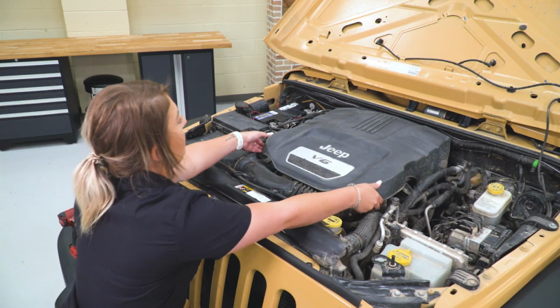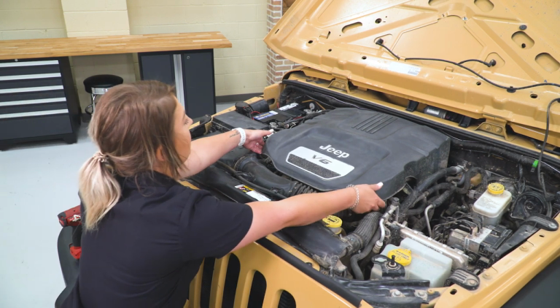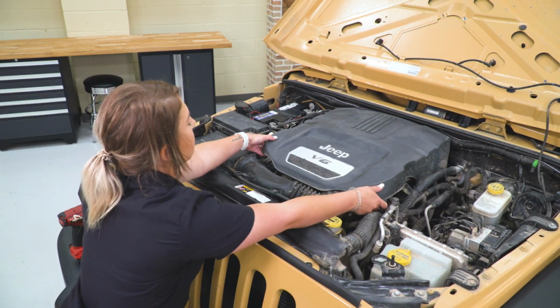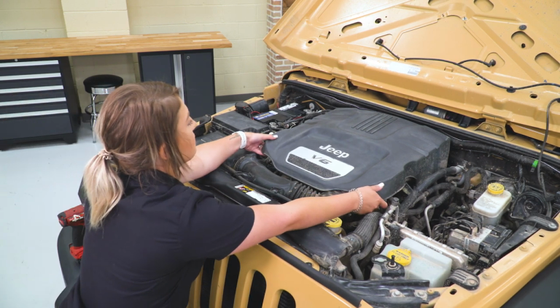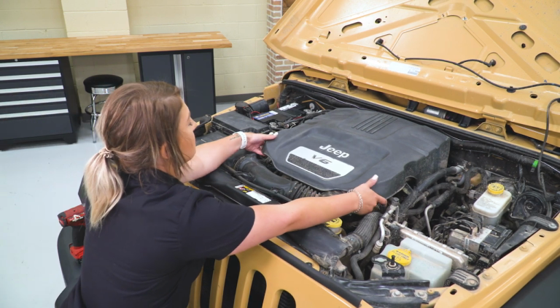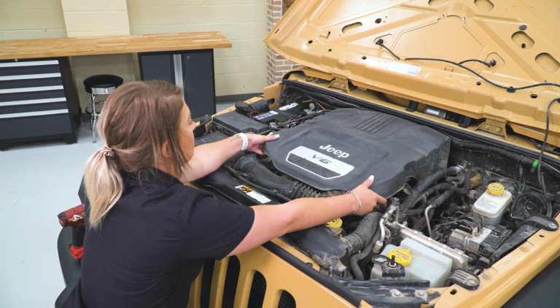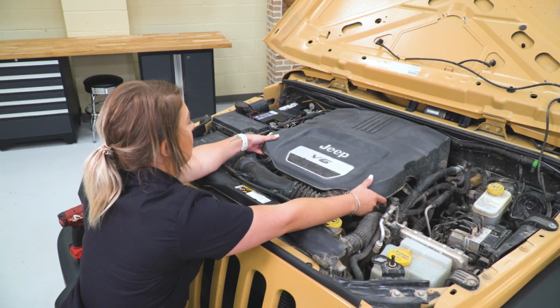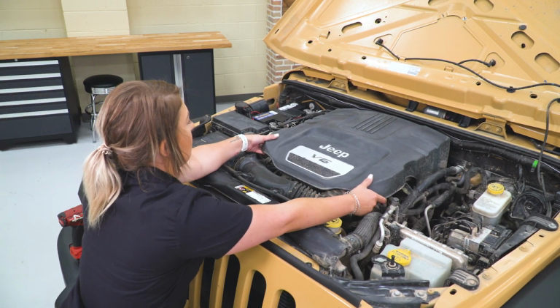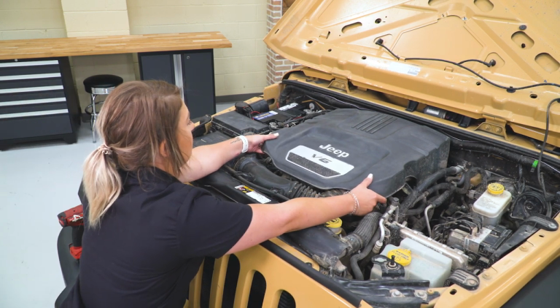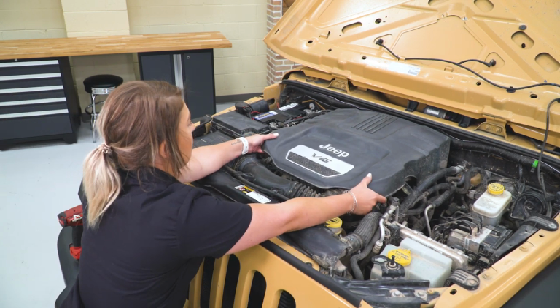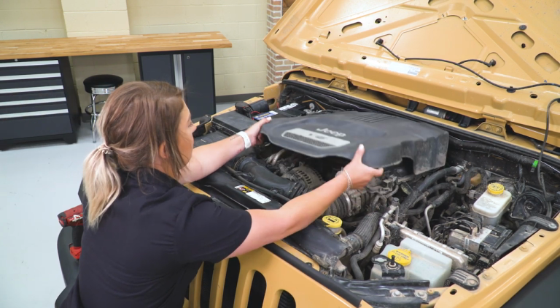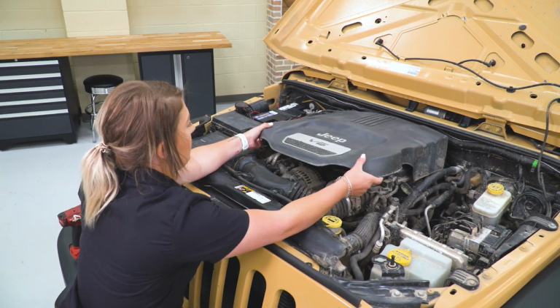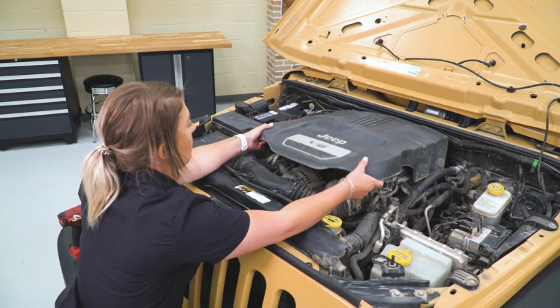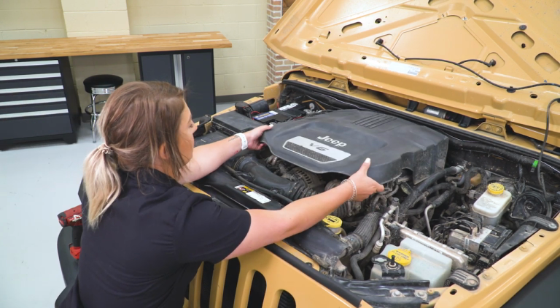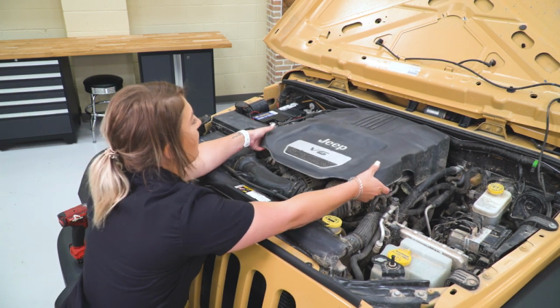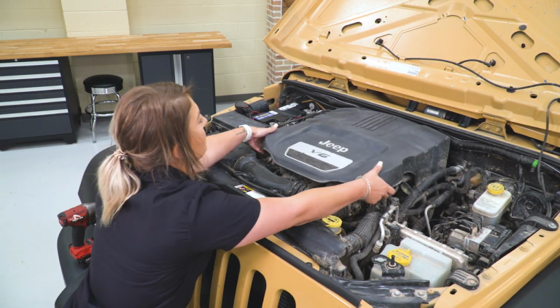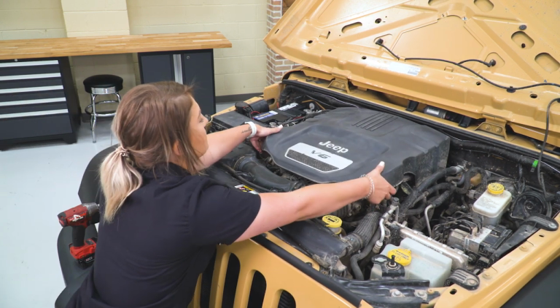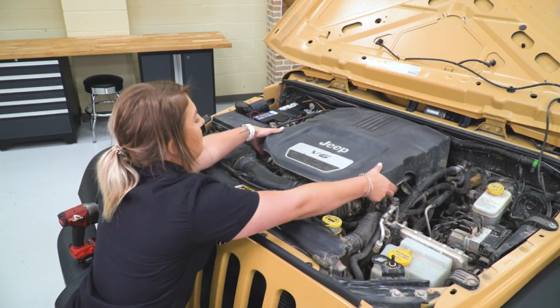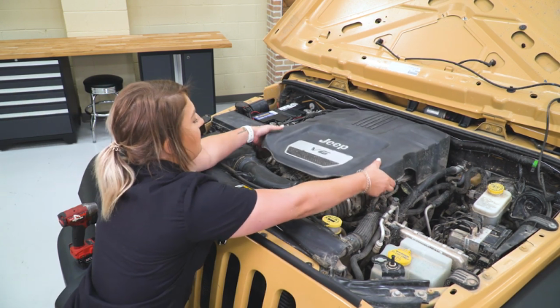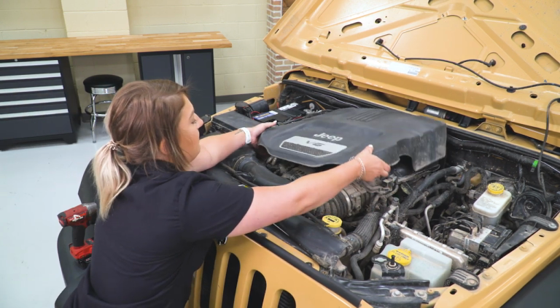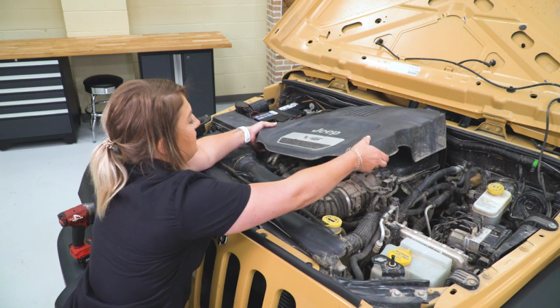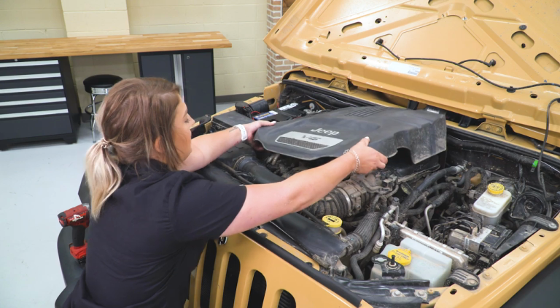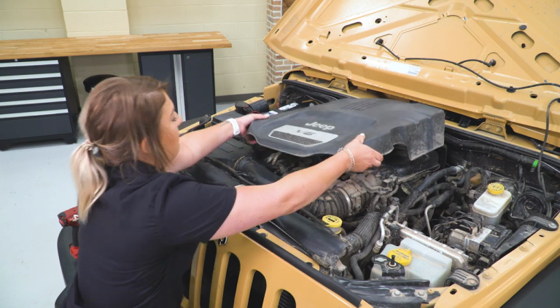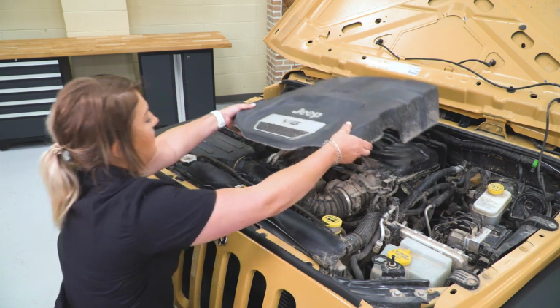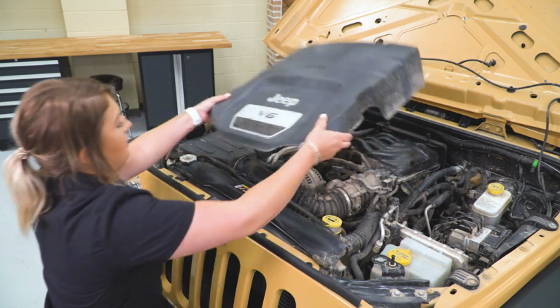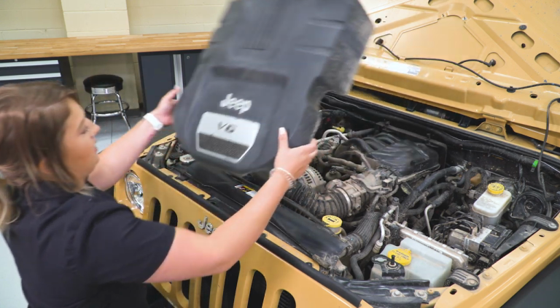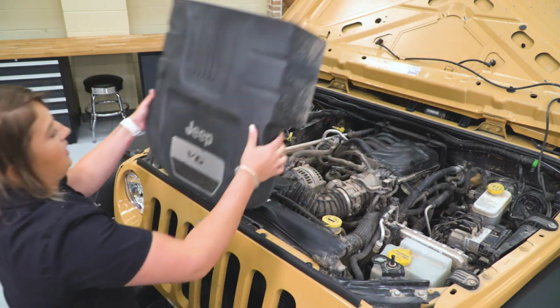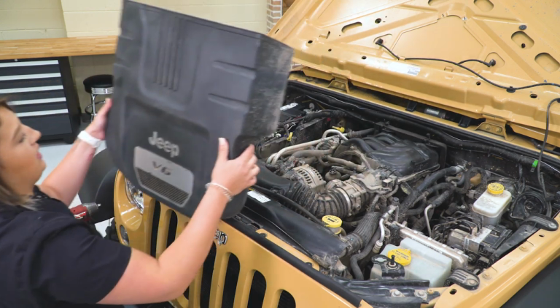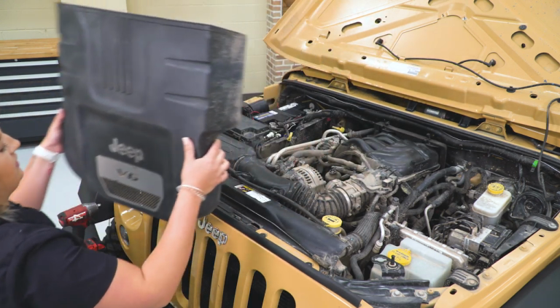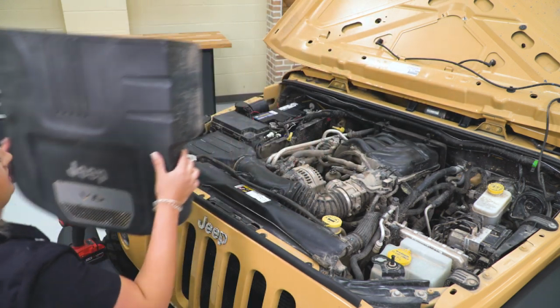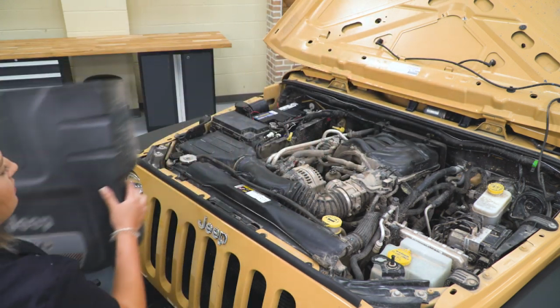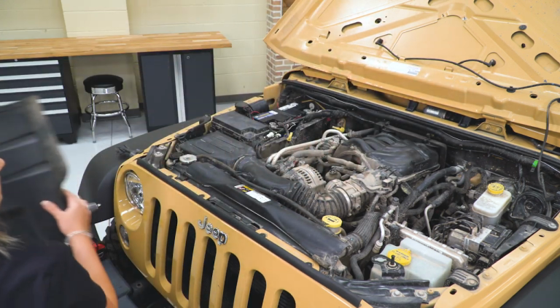Our first step to this install is getting our engine cover out of the way. It's just gonna be held in by a couple of grommets, so we can pop this up and get it out of the way.